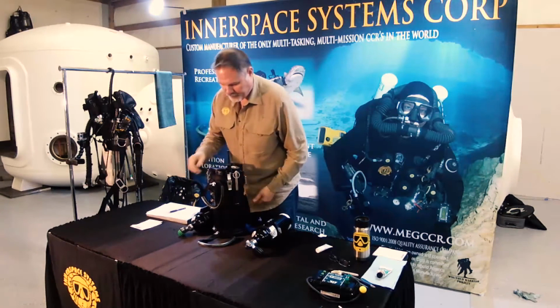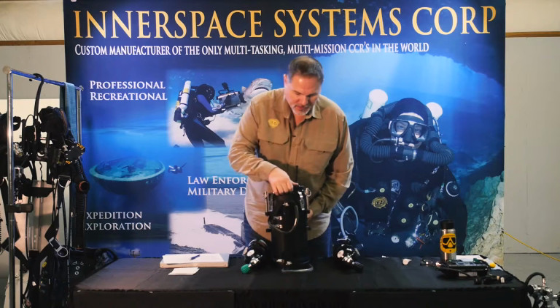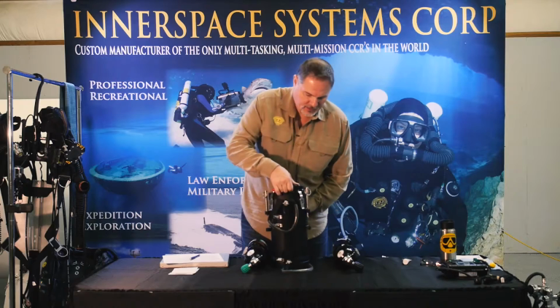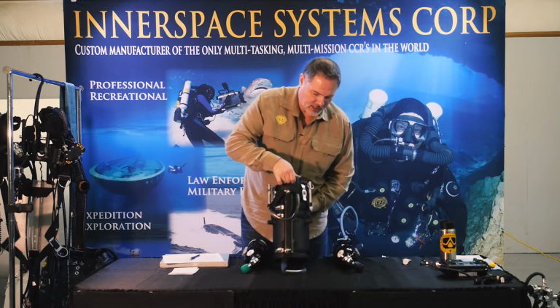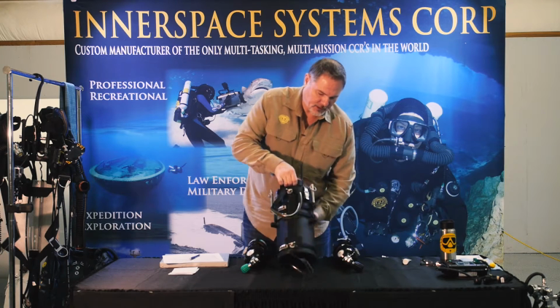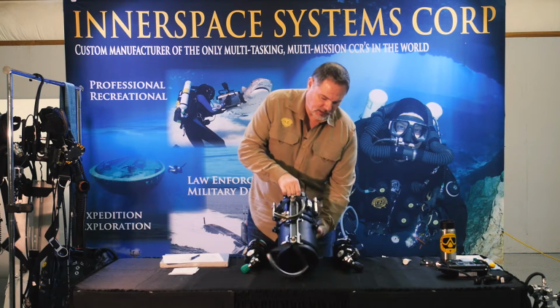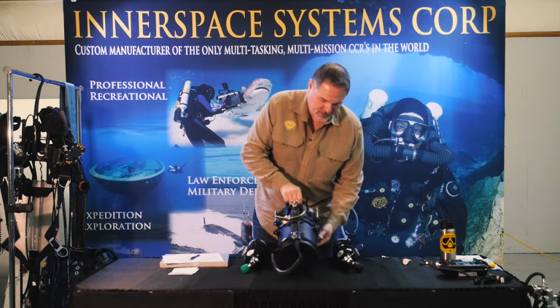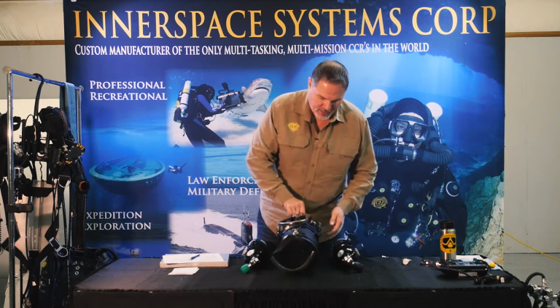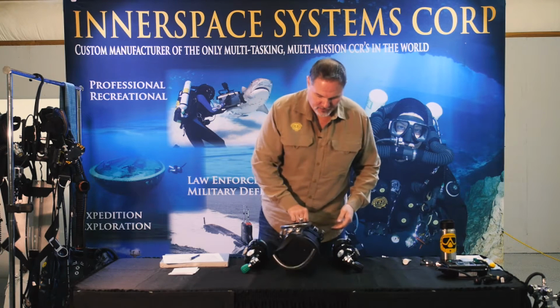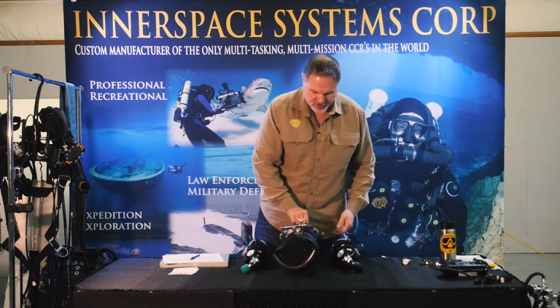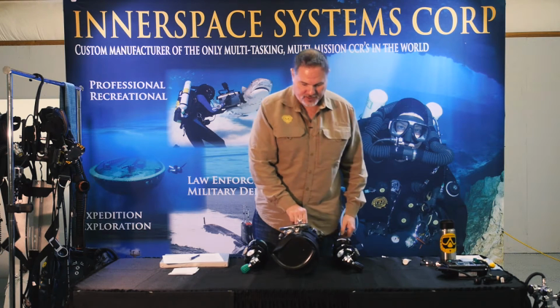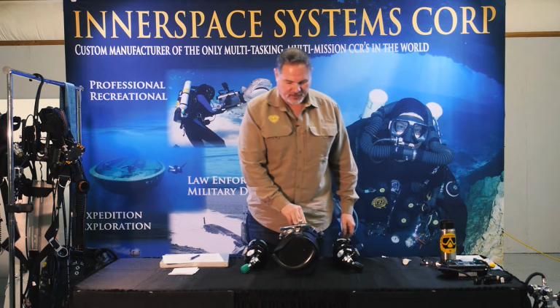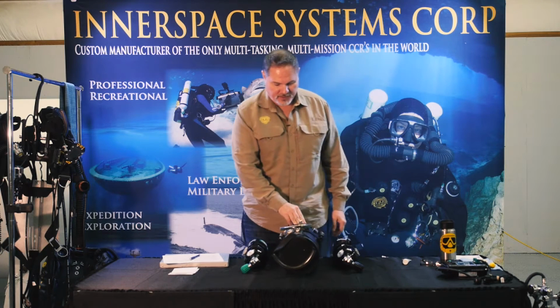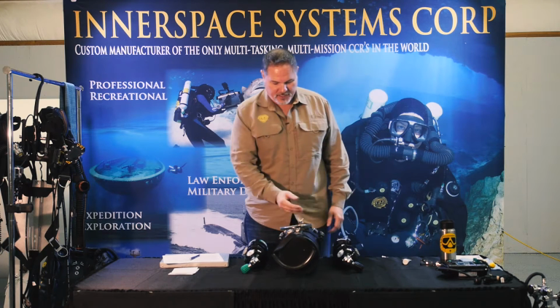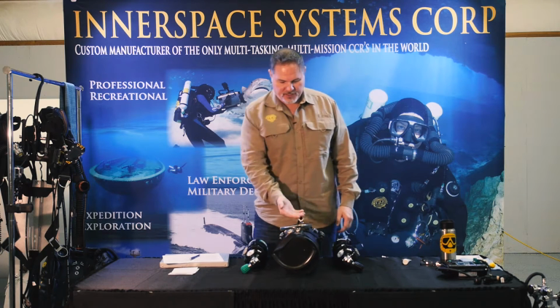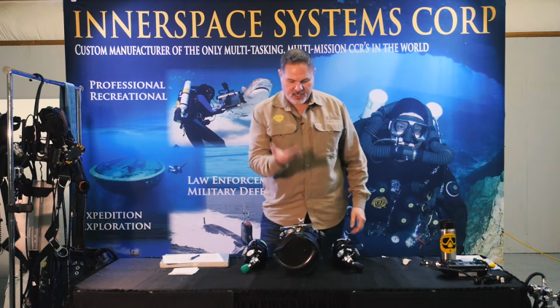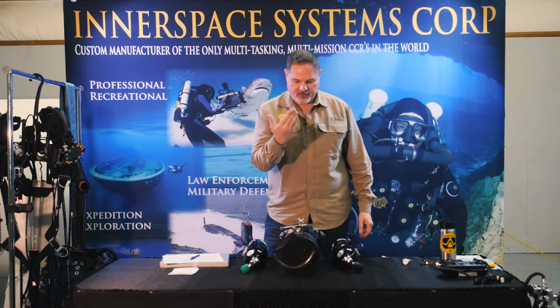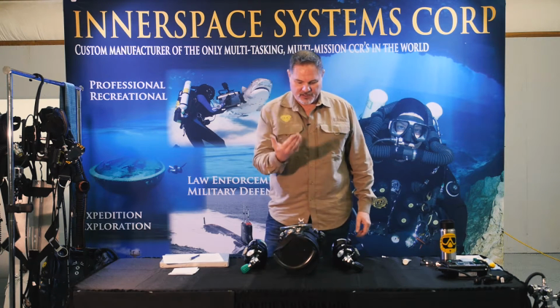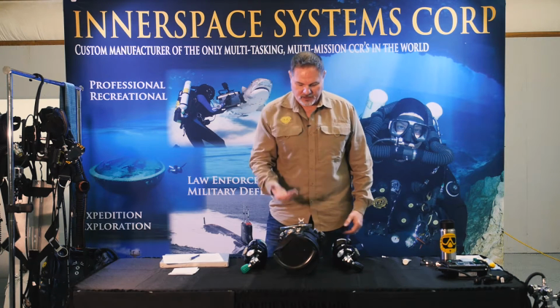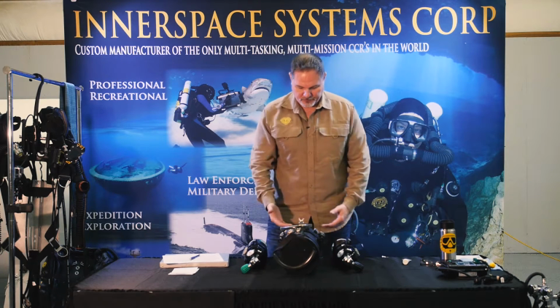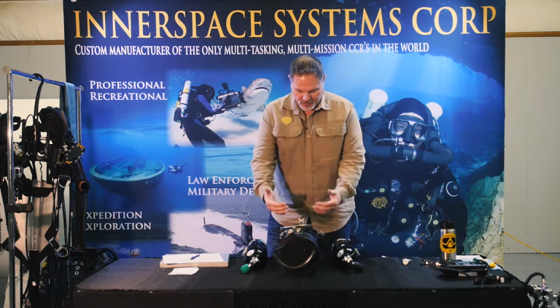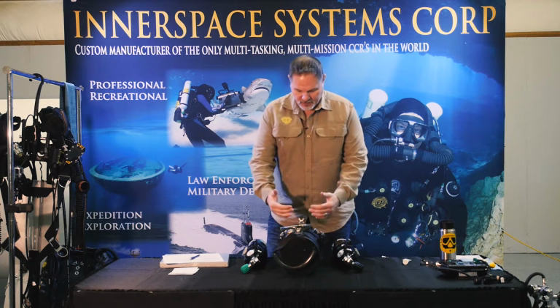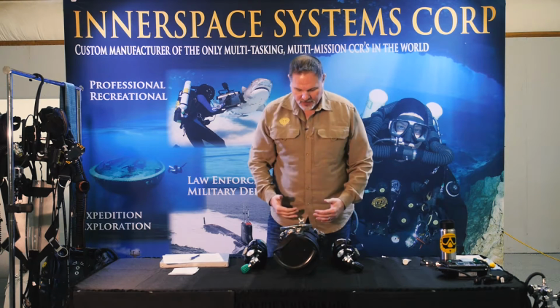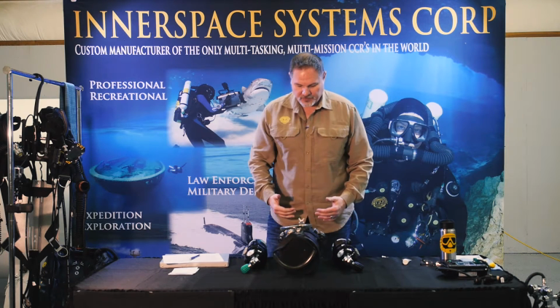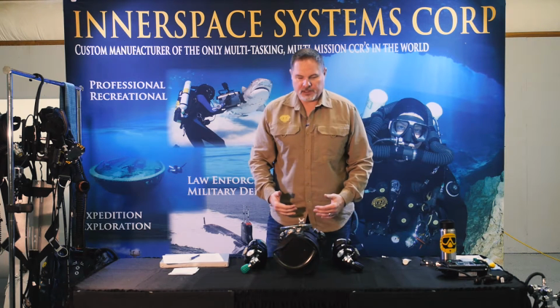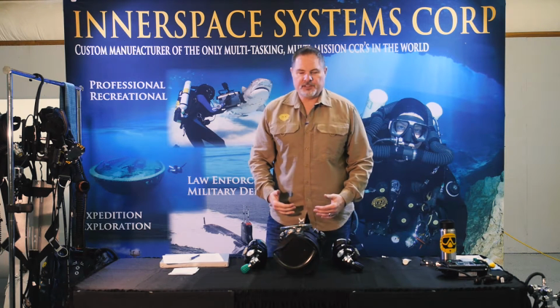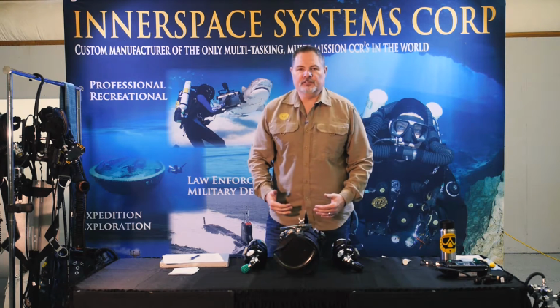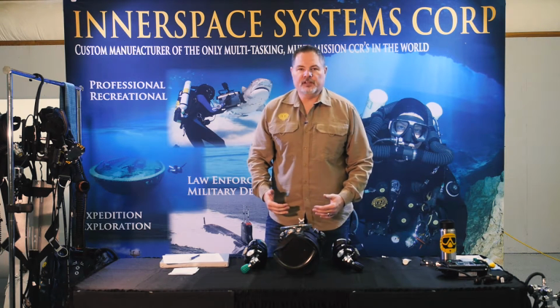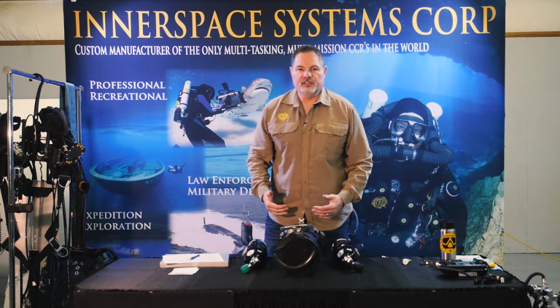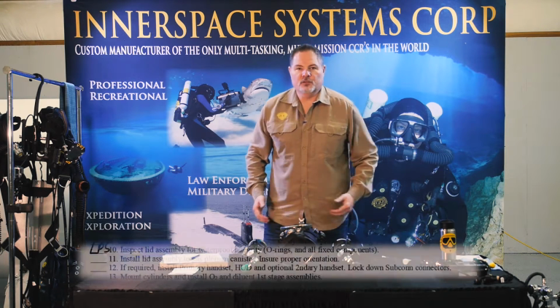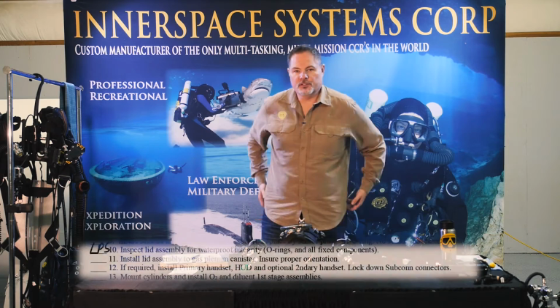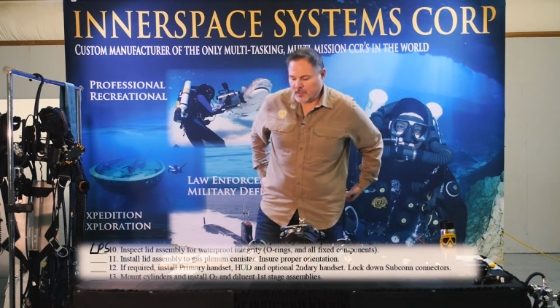And then I'm going to lay it down just like this, STA facing up and the rig itself facing towards me.